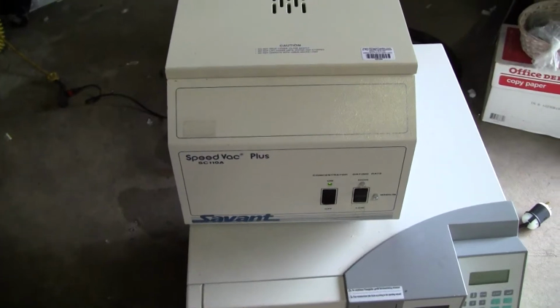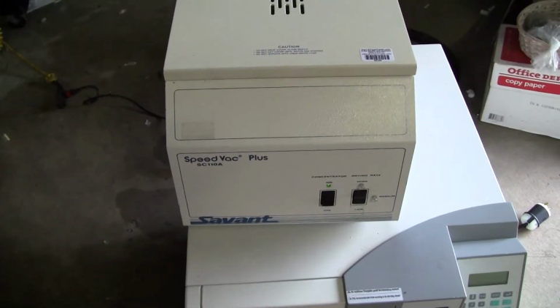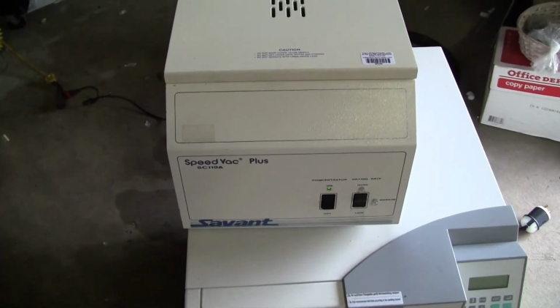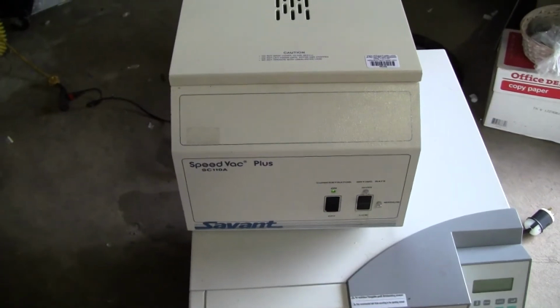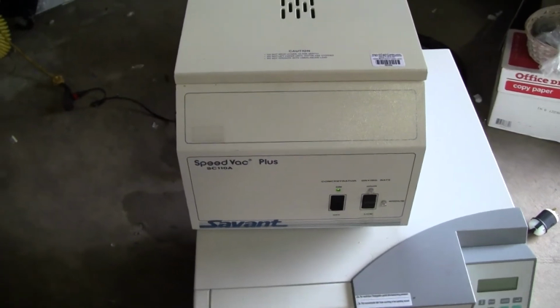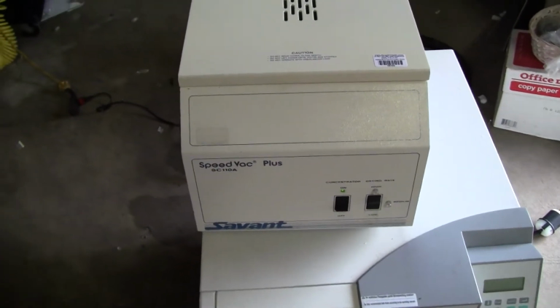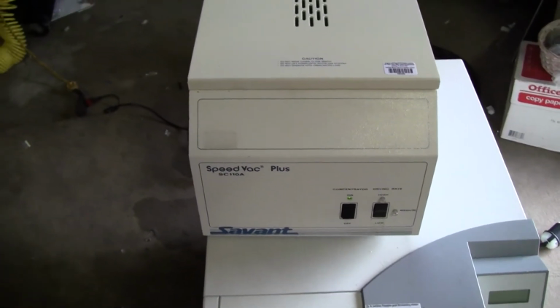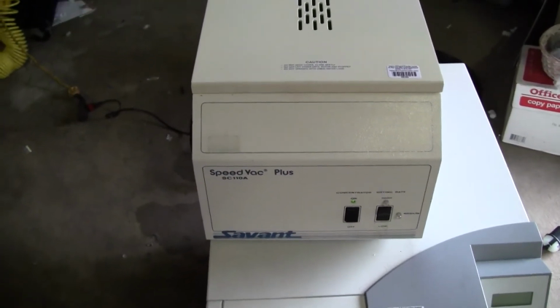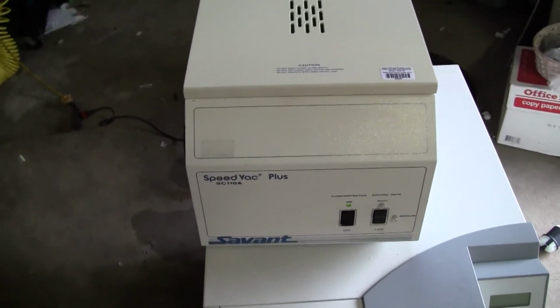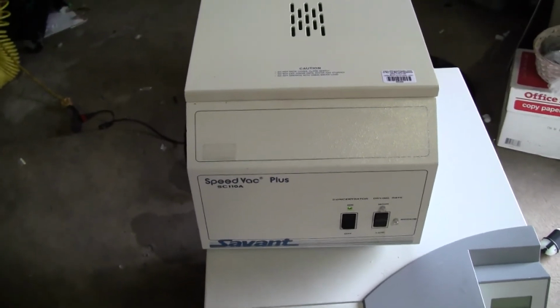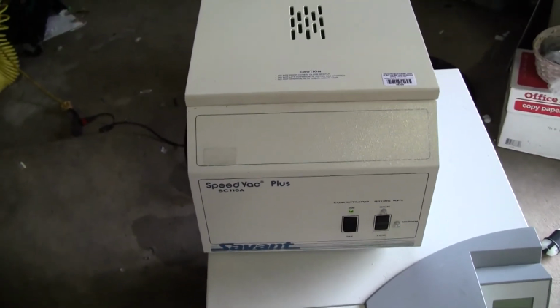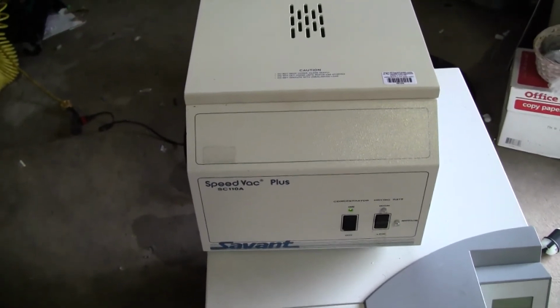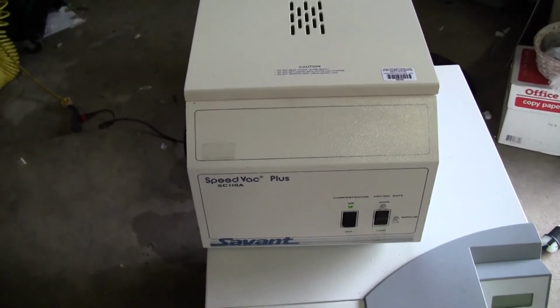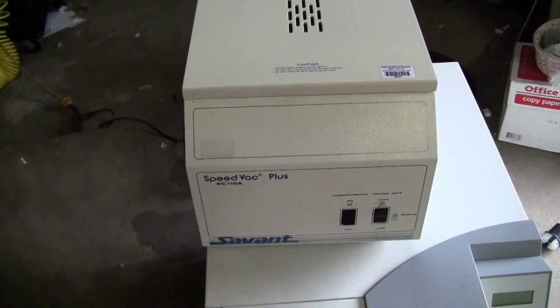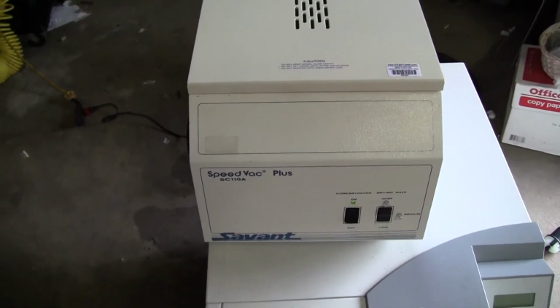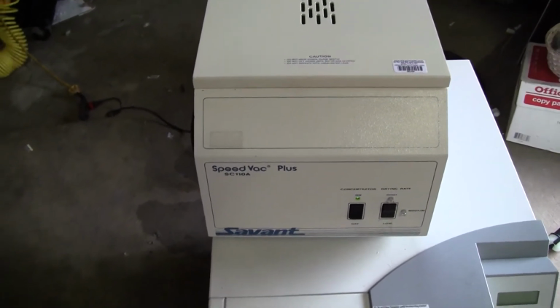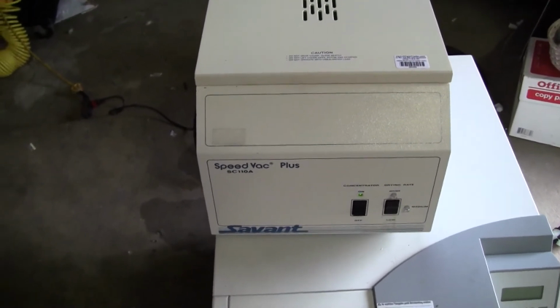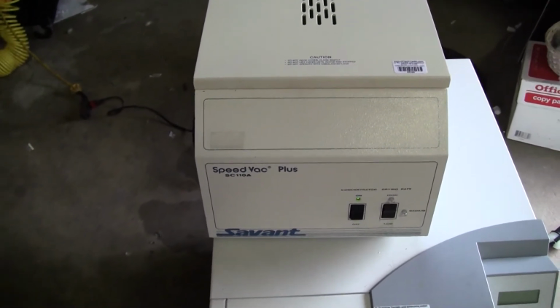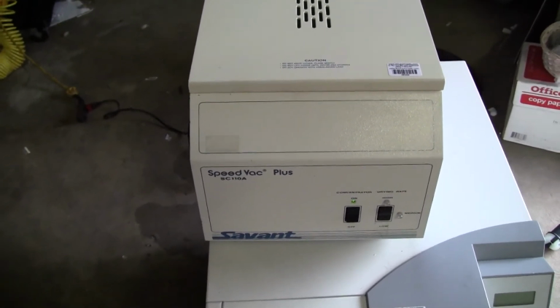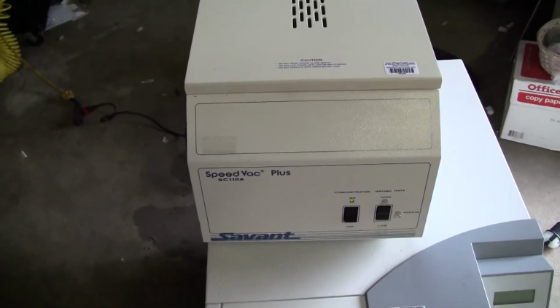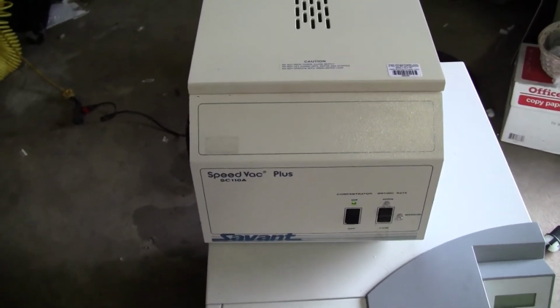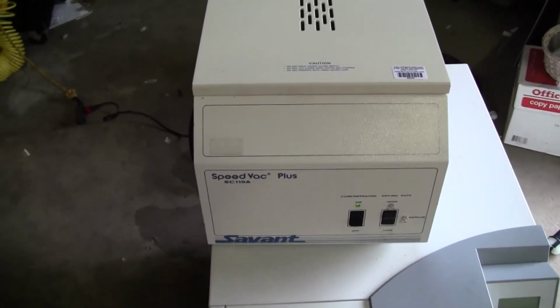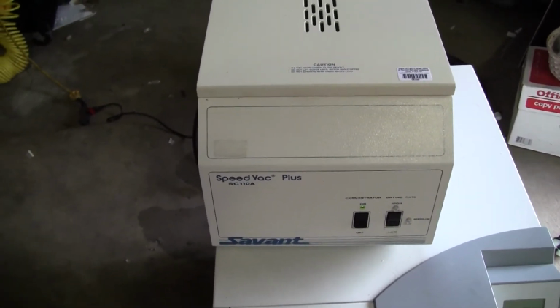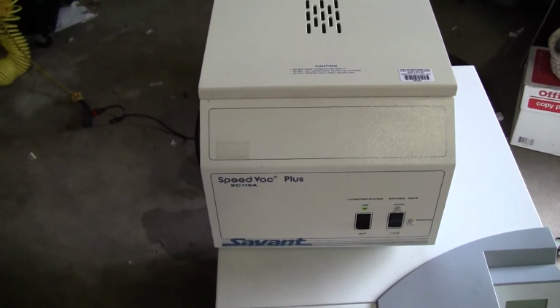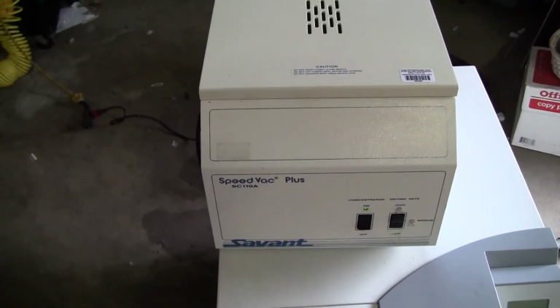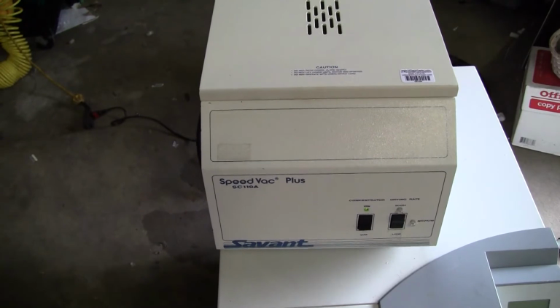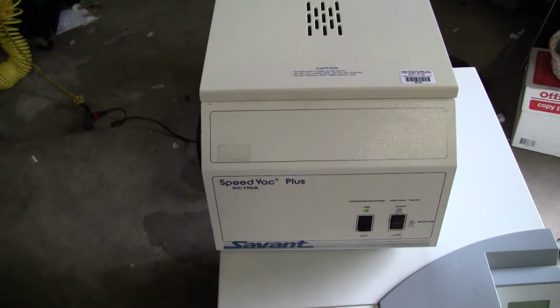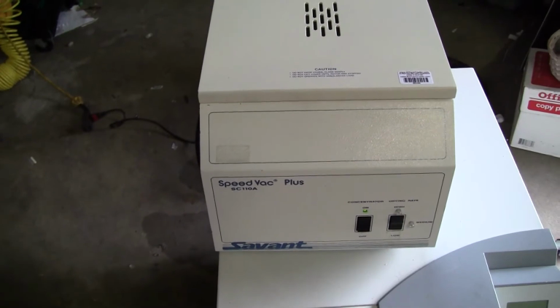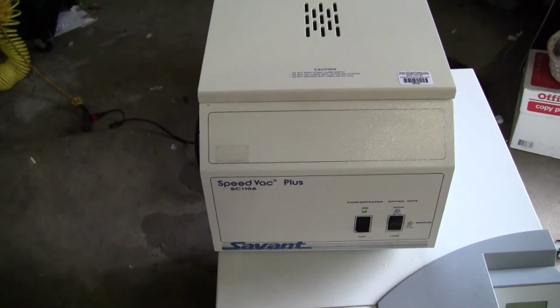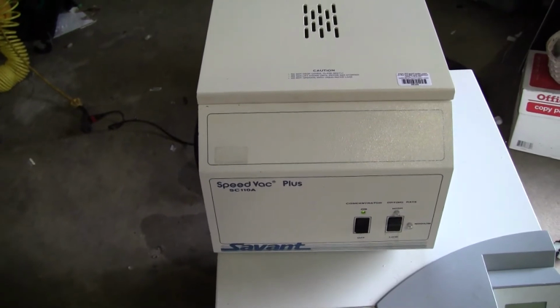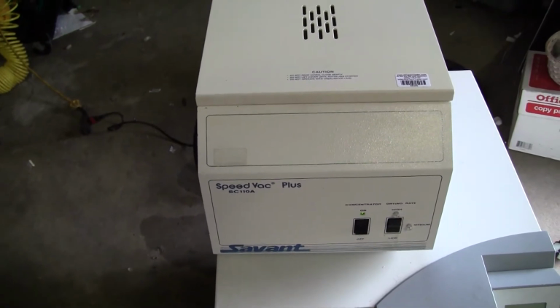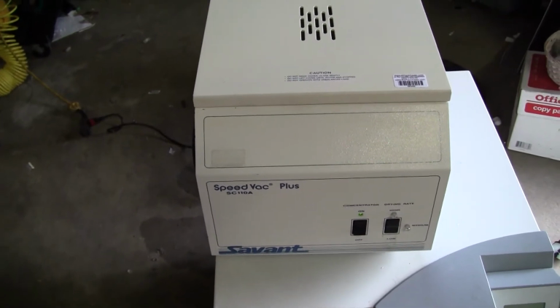Good afternoon from Hitek Trader. This is the Savant SpeedVac Plus SC110A.